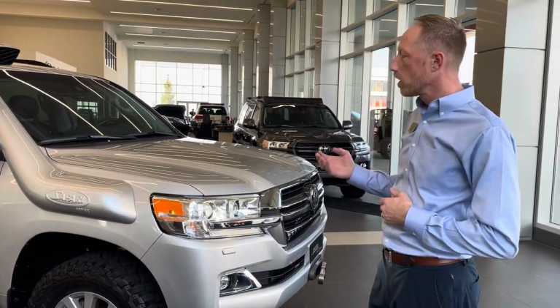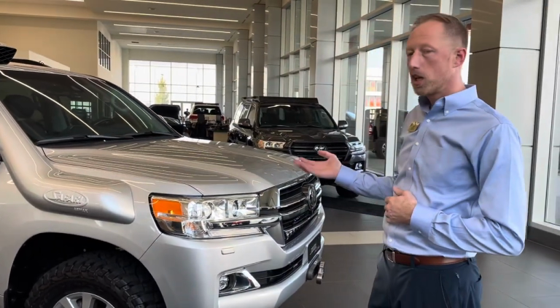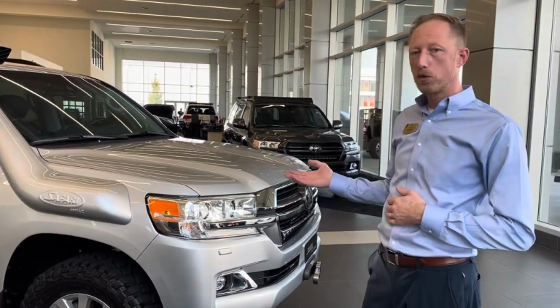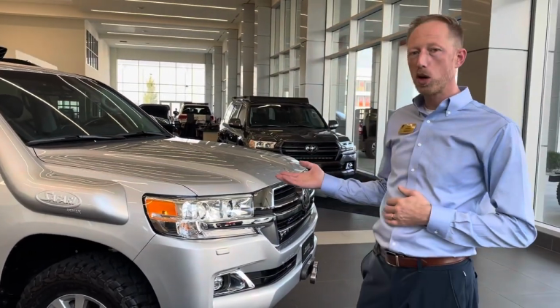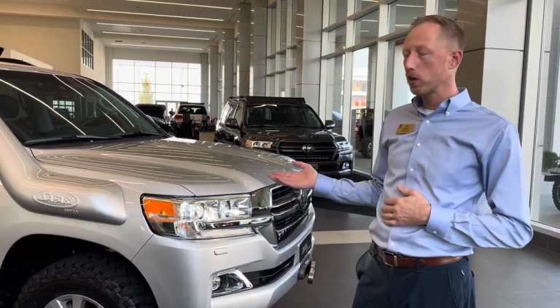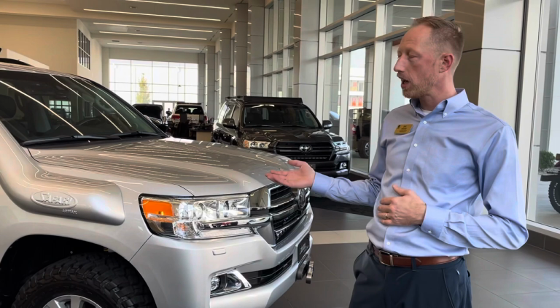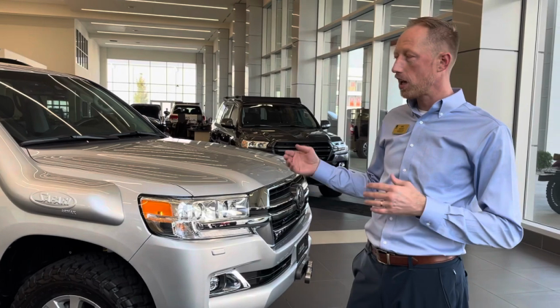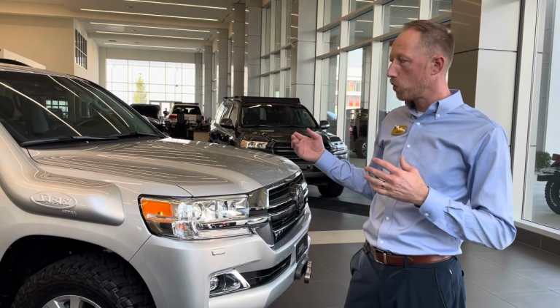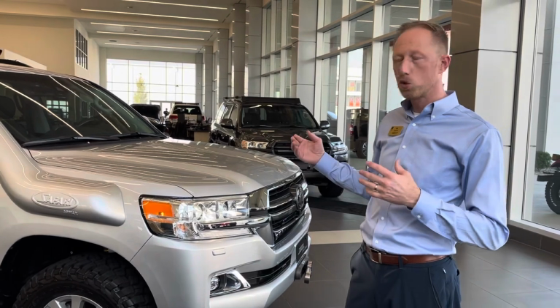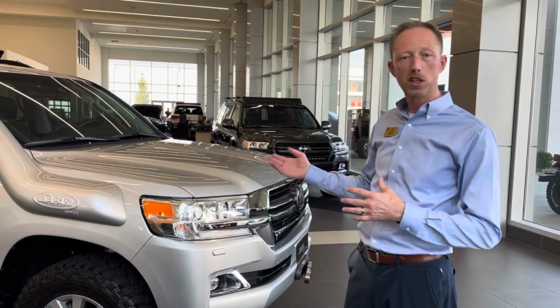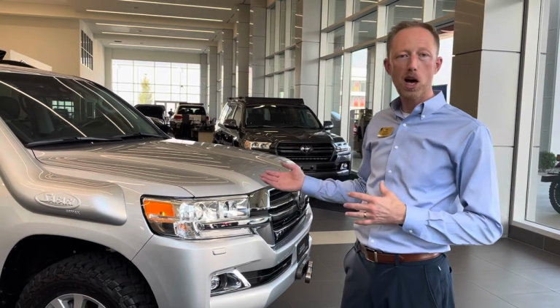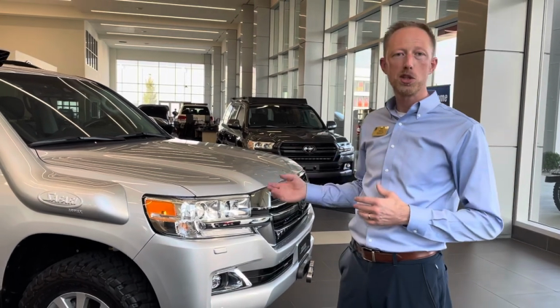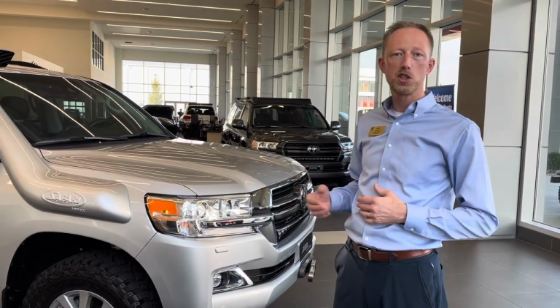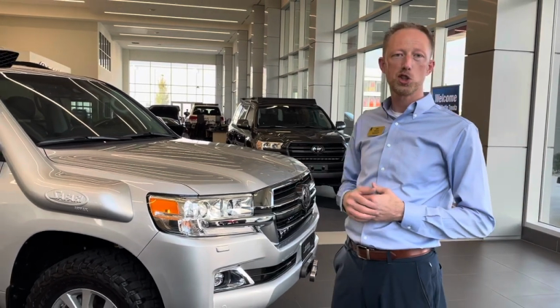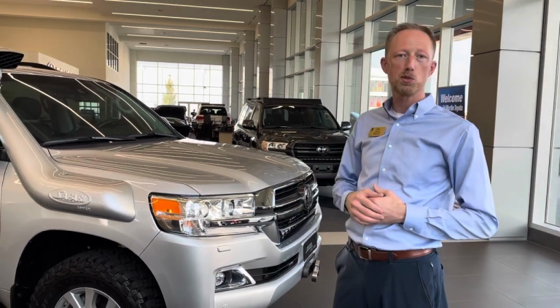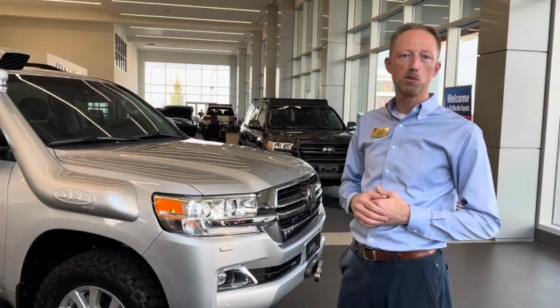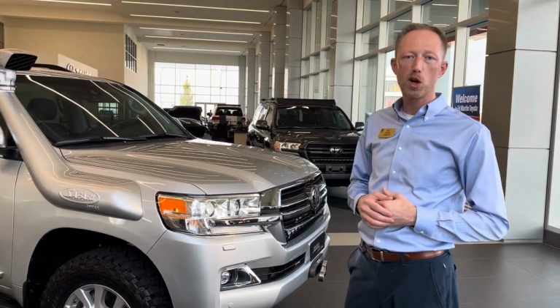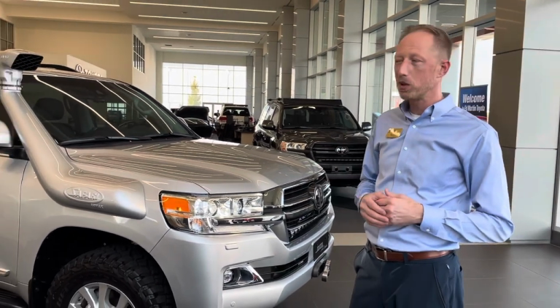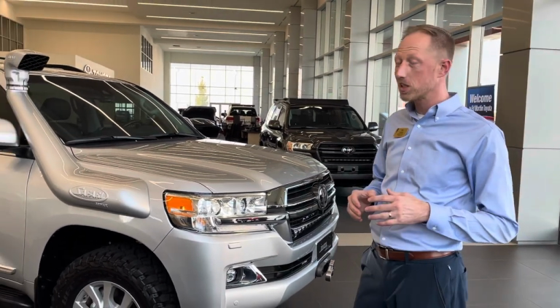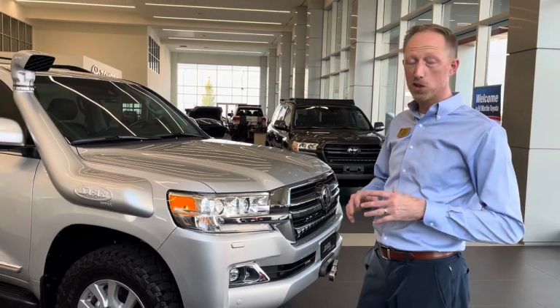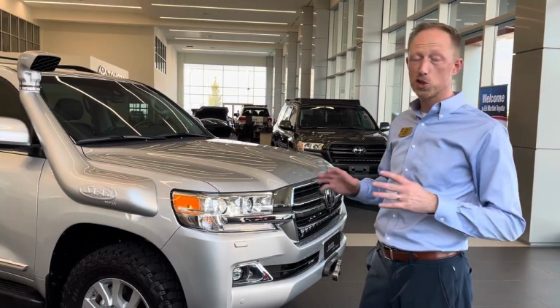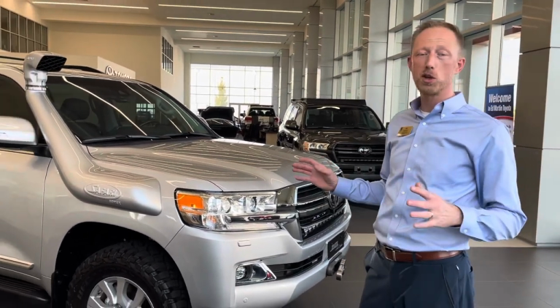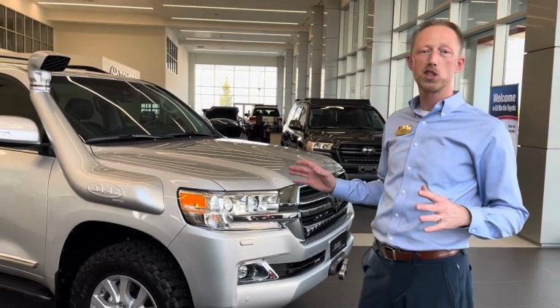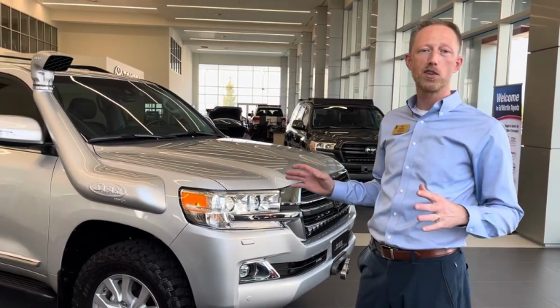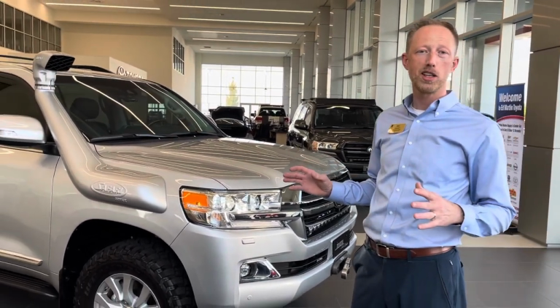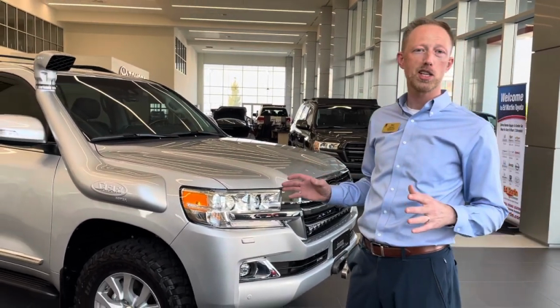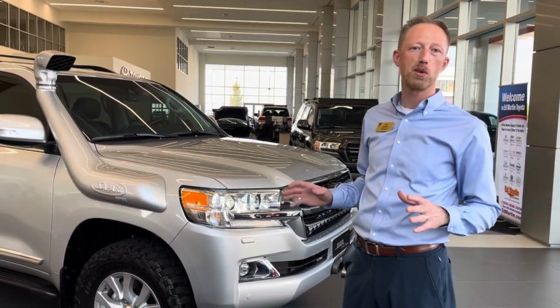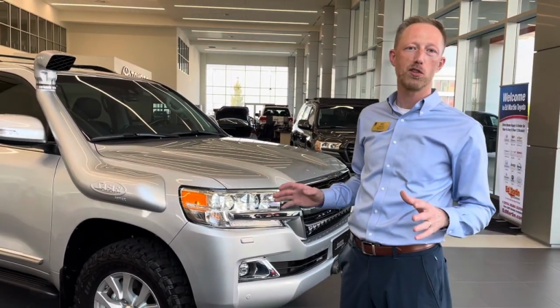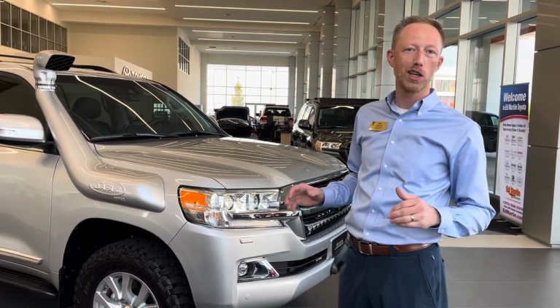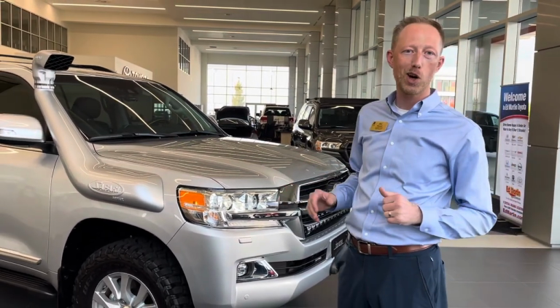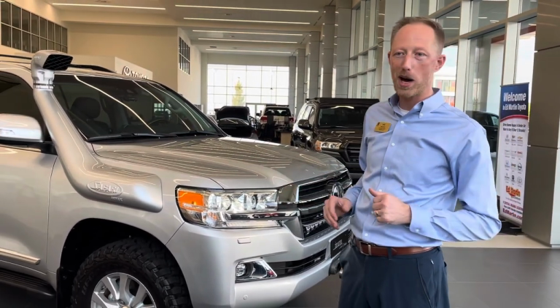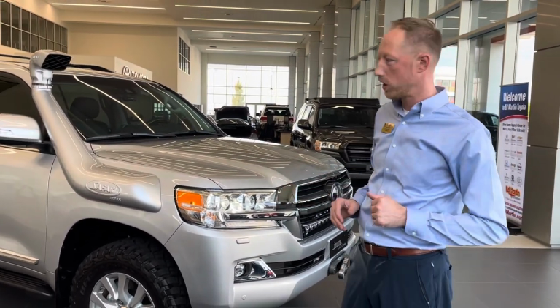Before I forget, I want you to read the comments in the description below because there's so much stuff on this, I'm going to forget all about it.